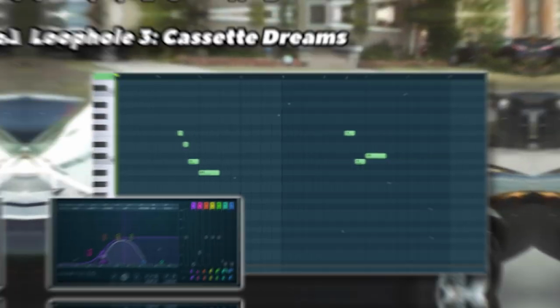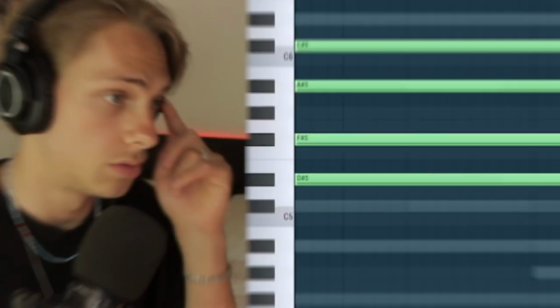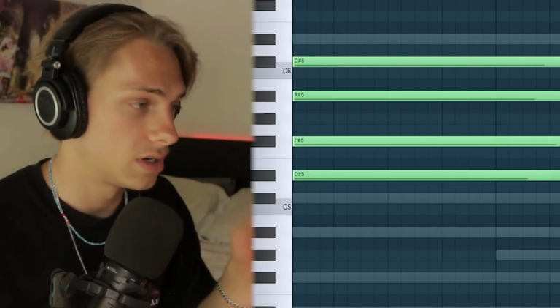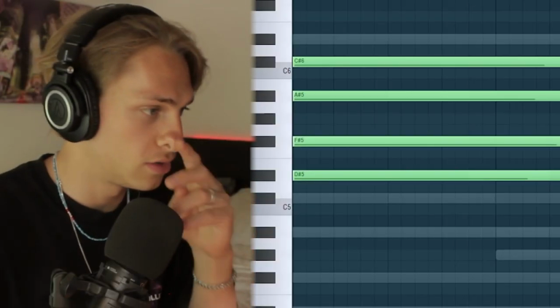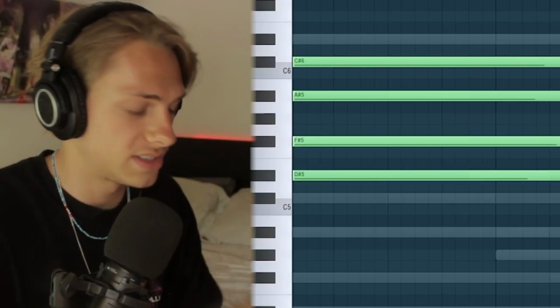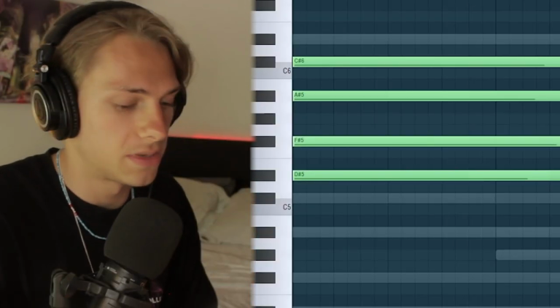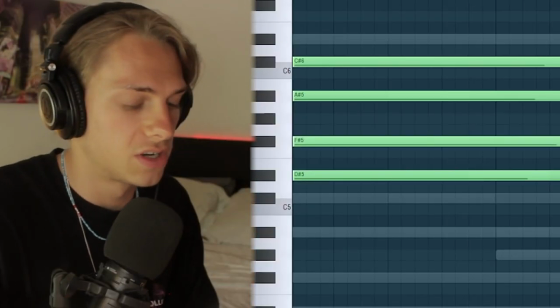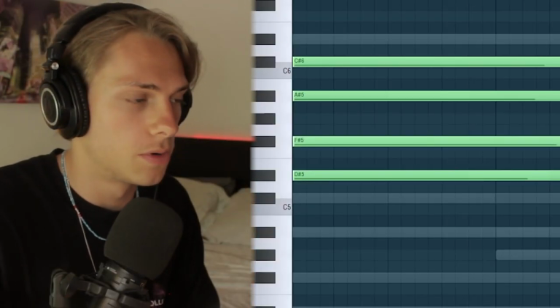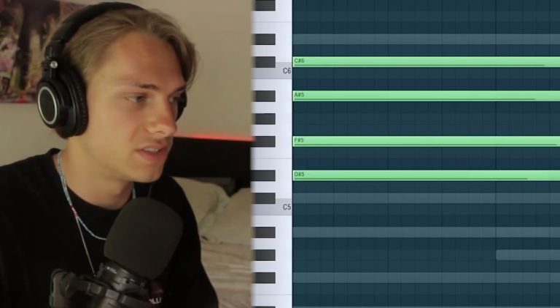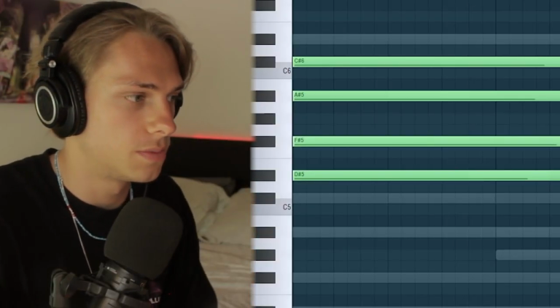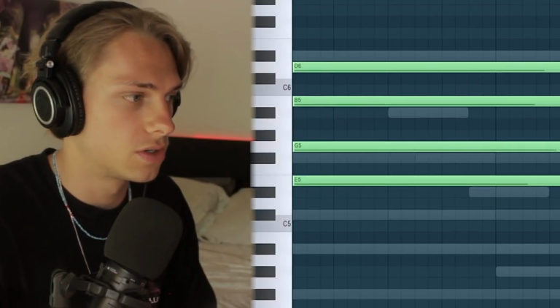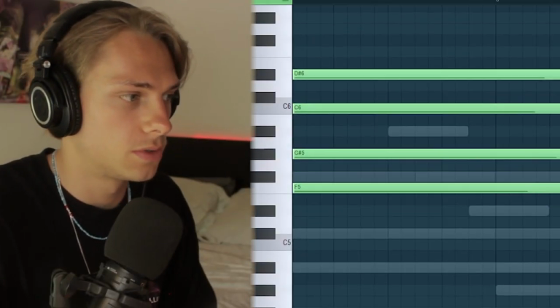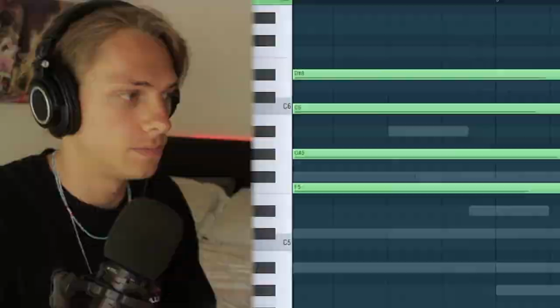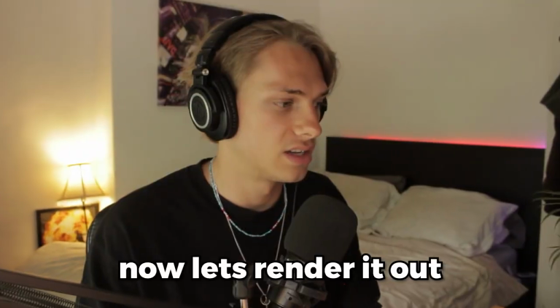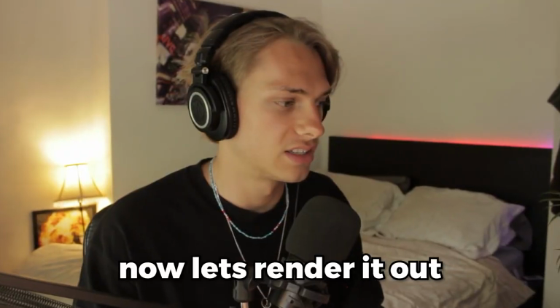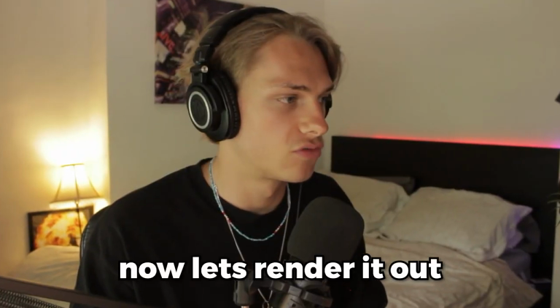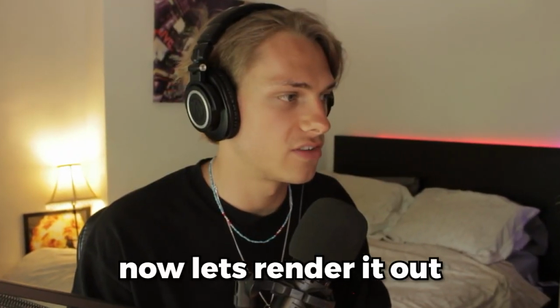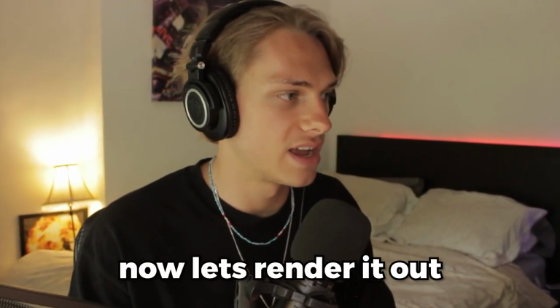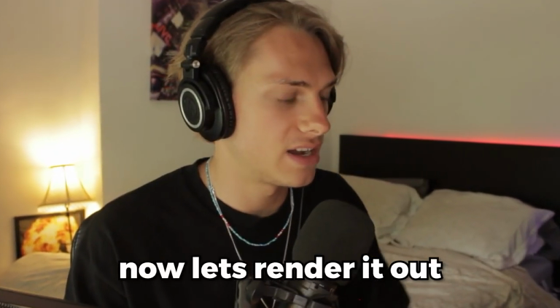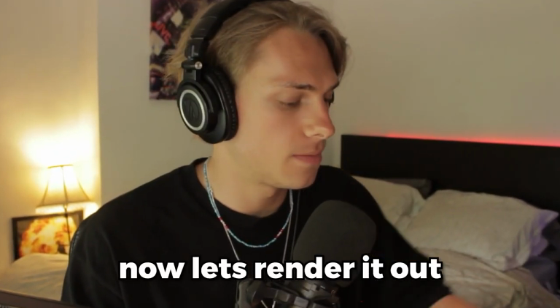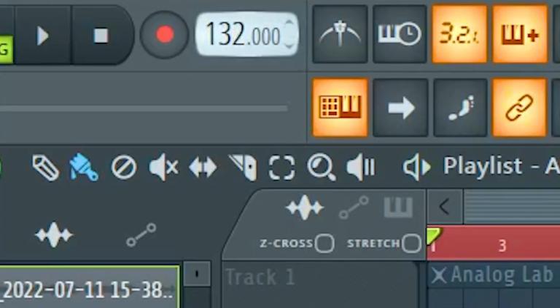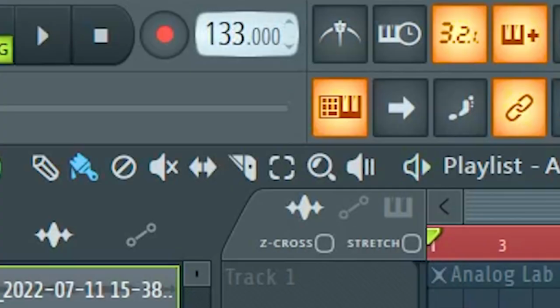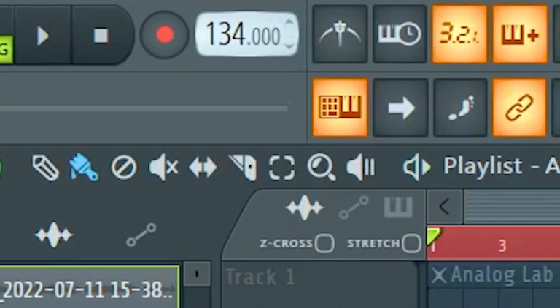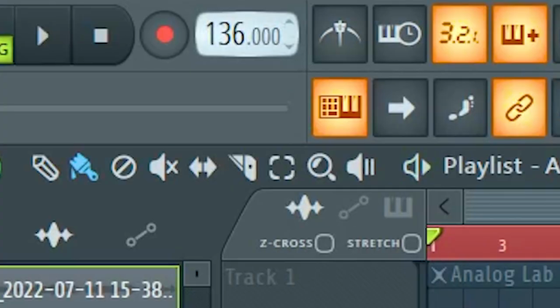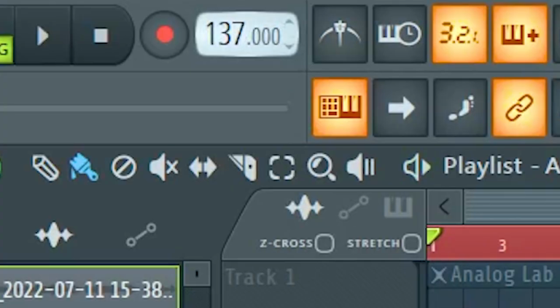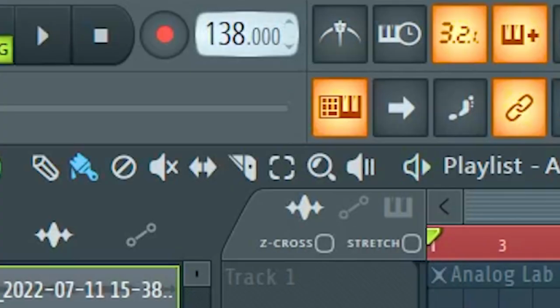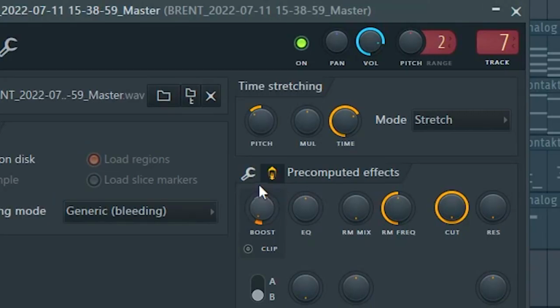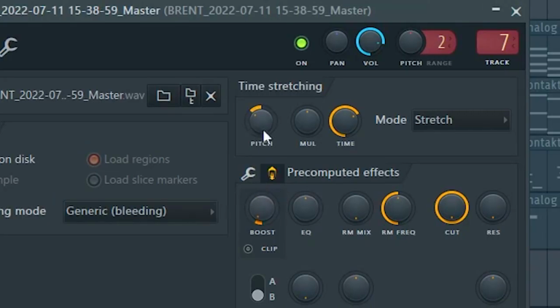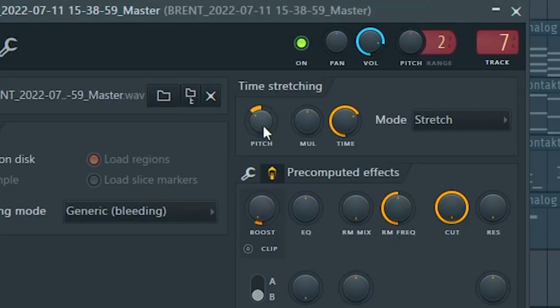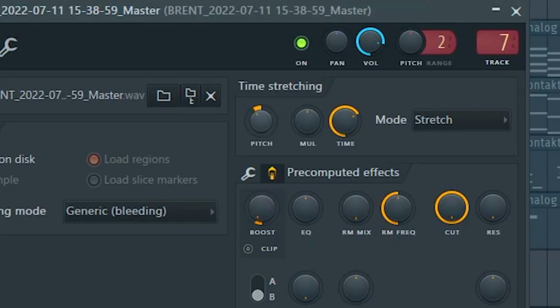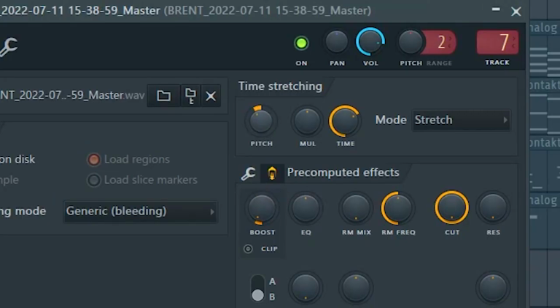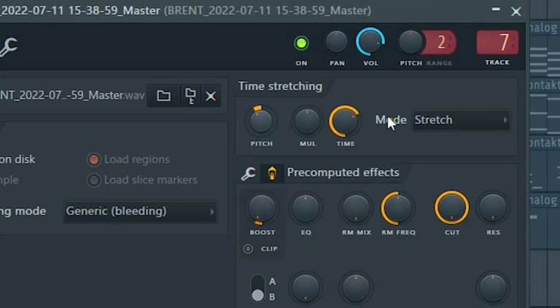Now let's get the synth lead in. I'm going to bump these up a couple. Now let's render it out — I'm going to speed it up after pitching it down.